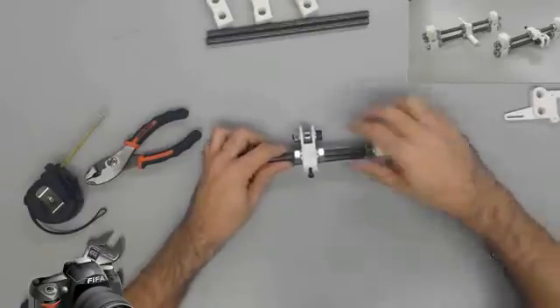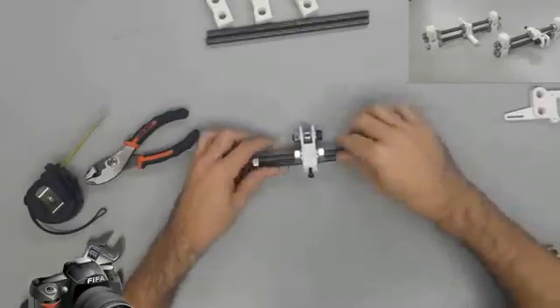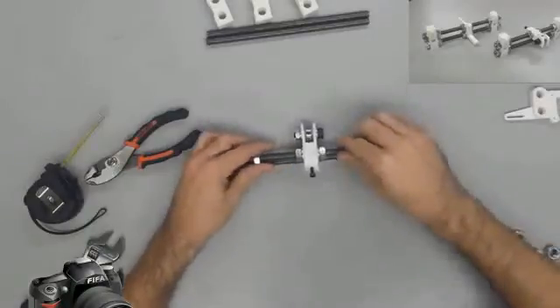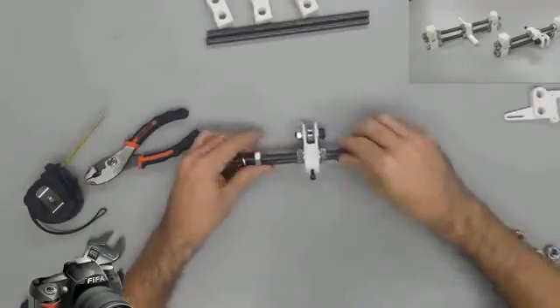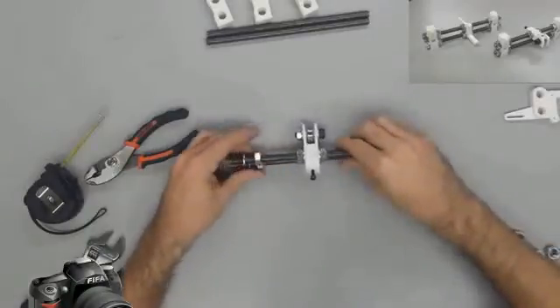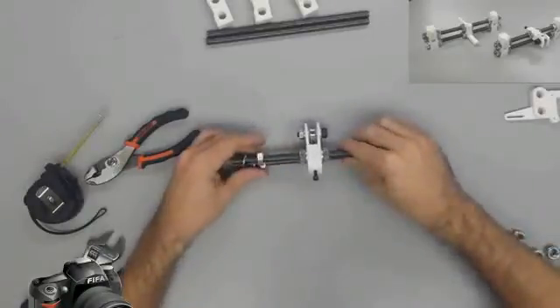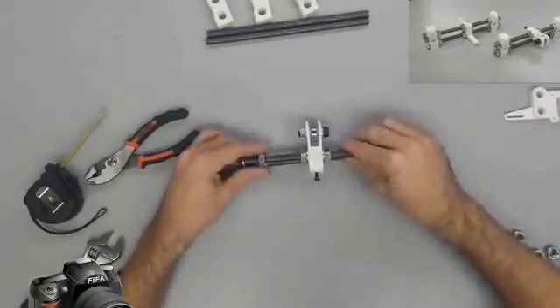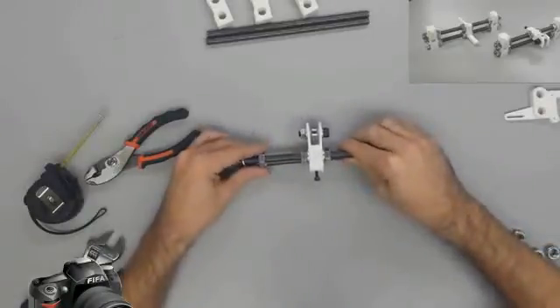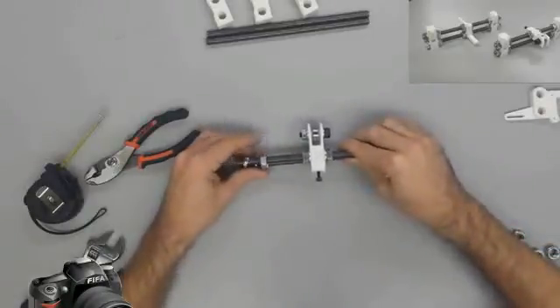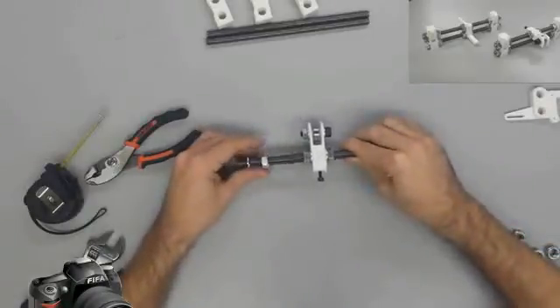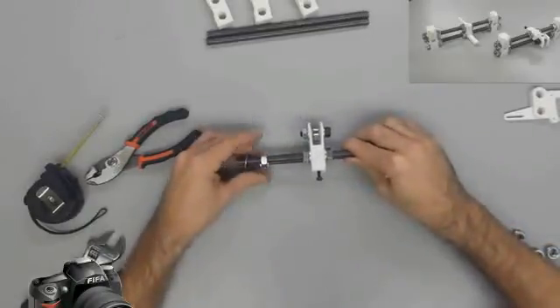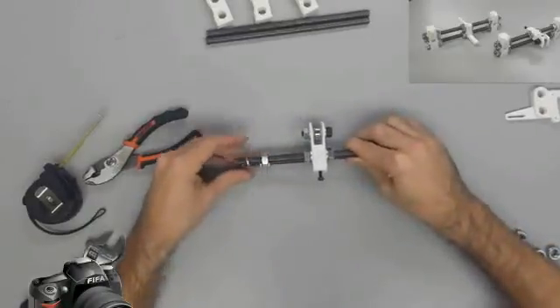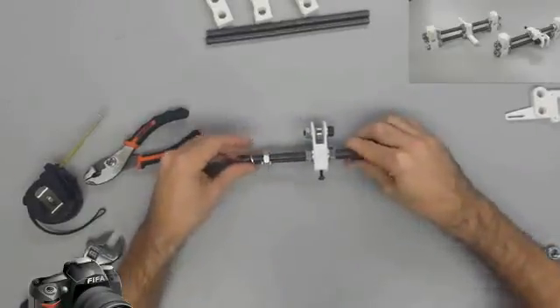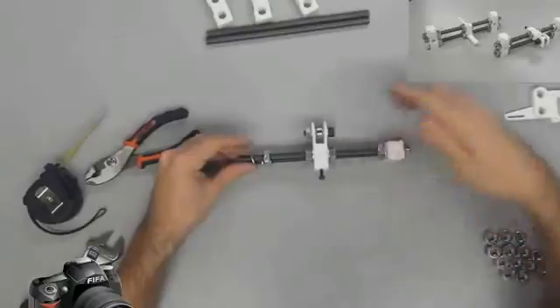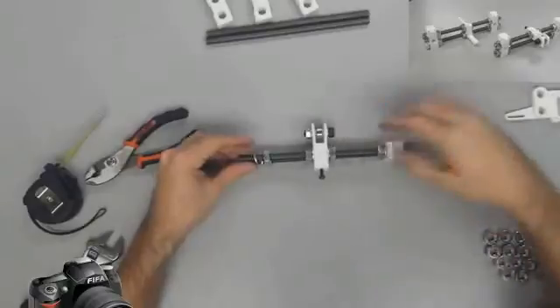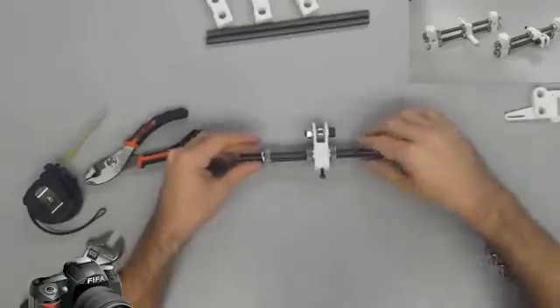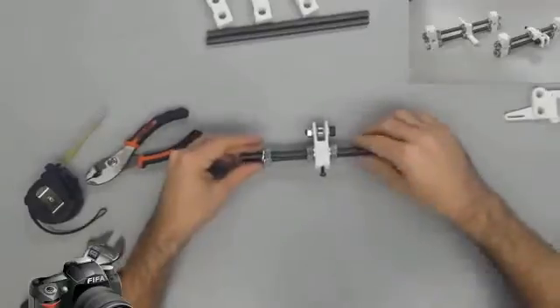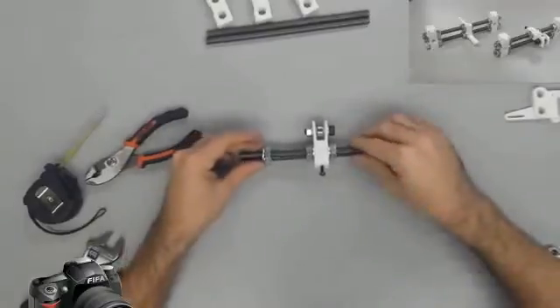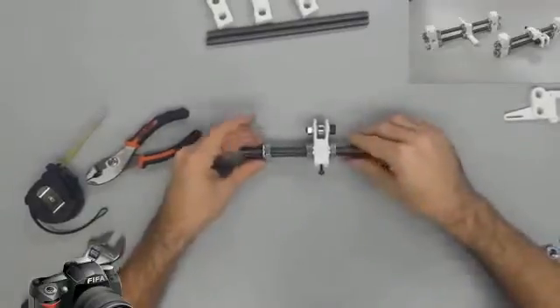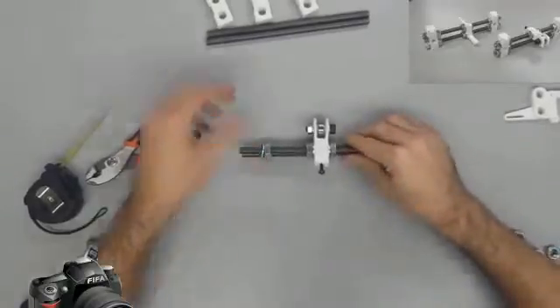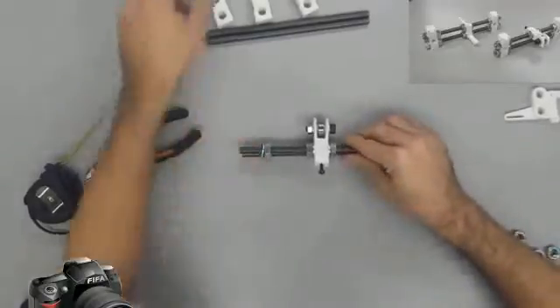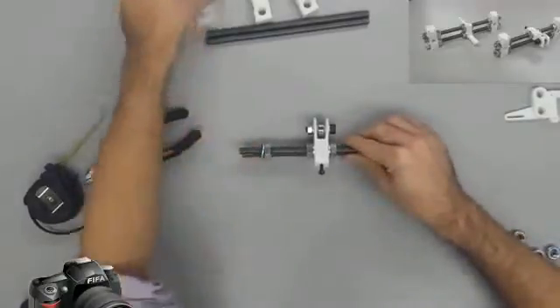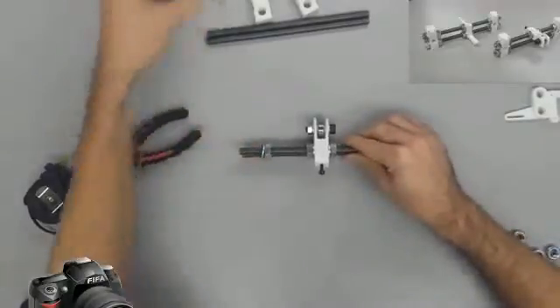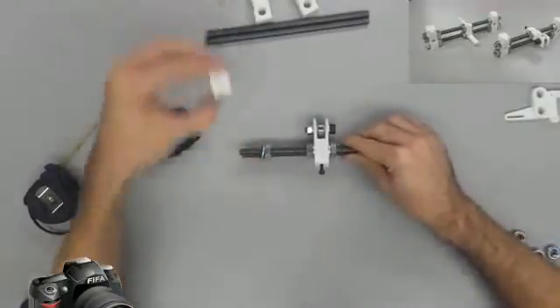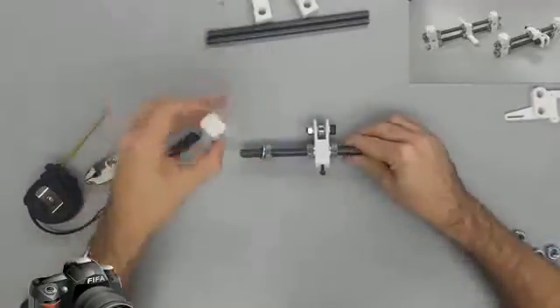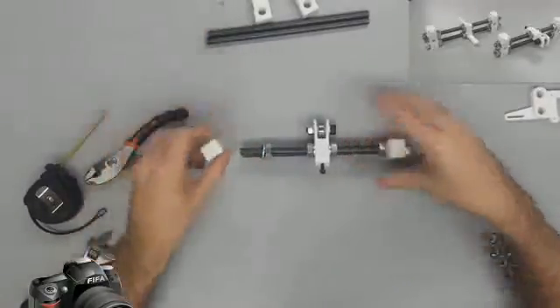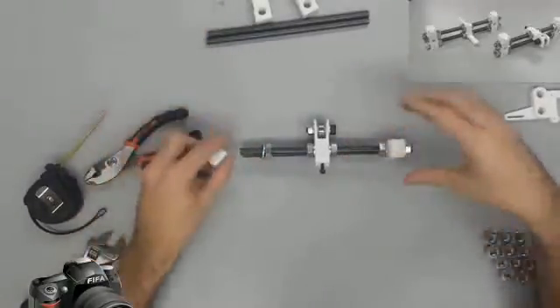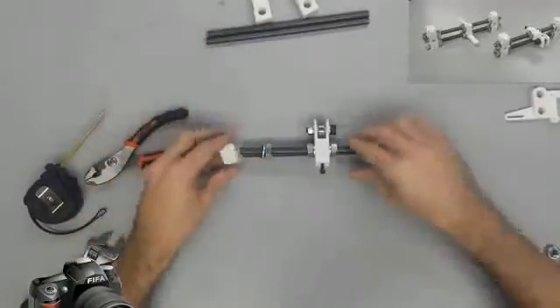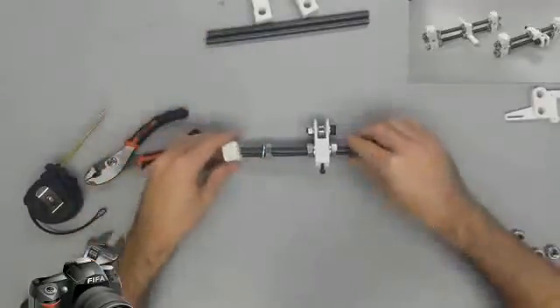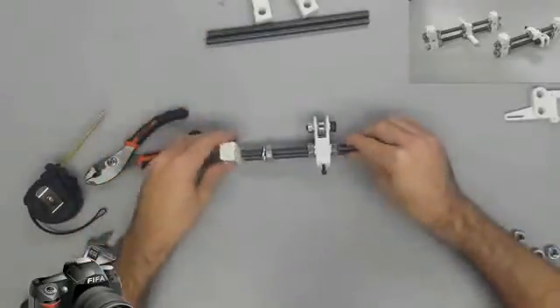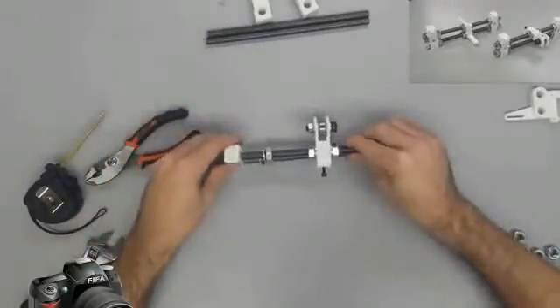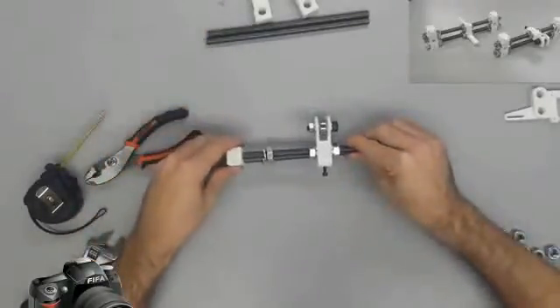For now, don't tighten them up because we may have to go fine tune it later. Just get them snug to where it's not going to move around.